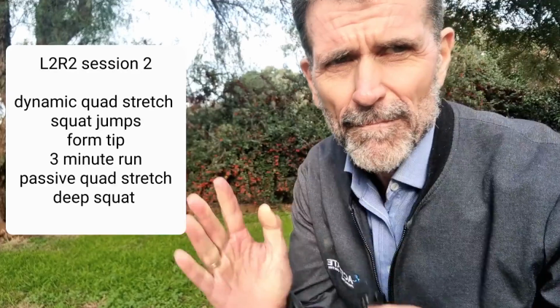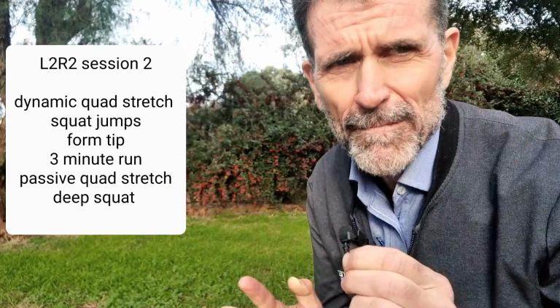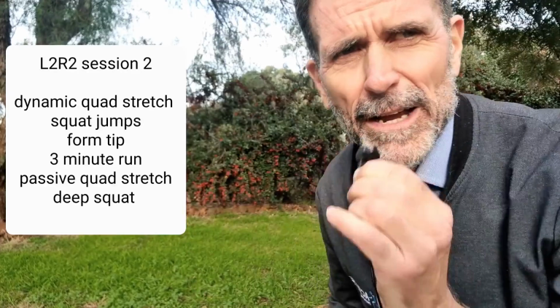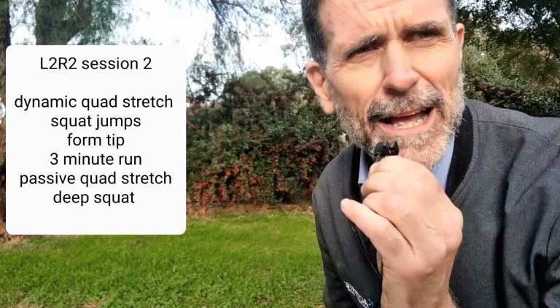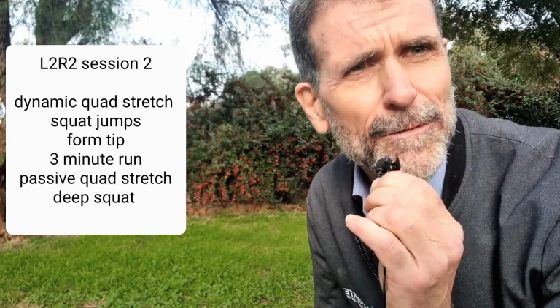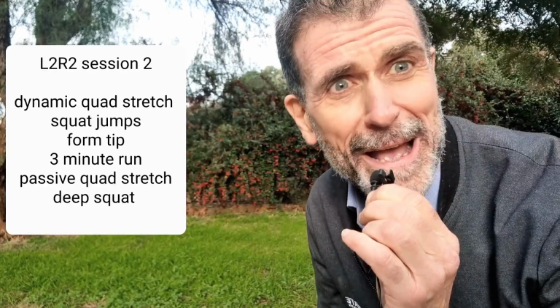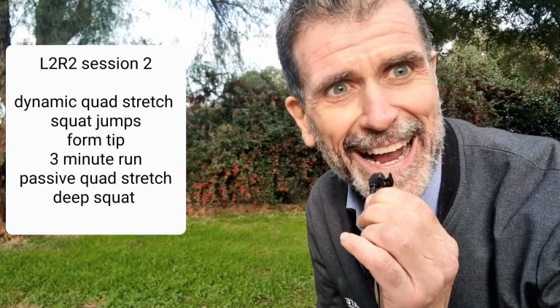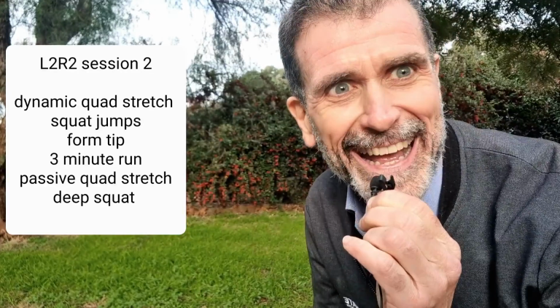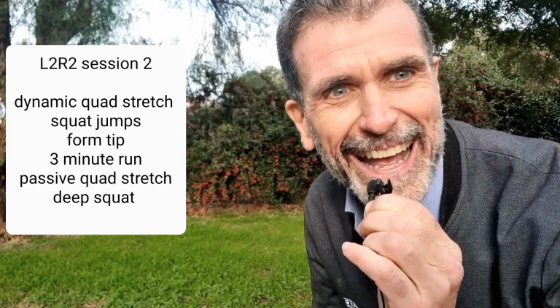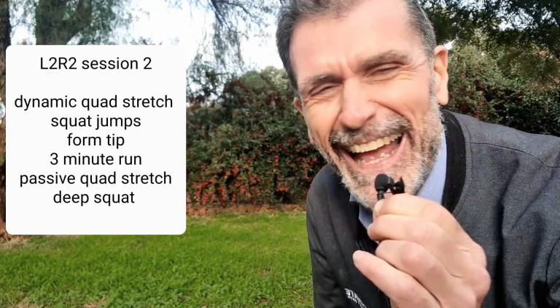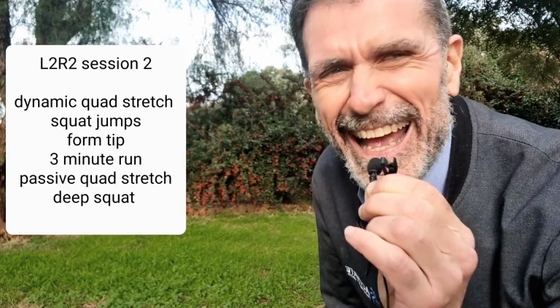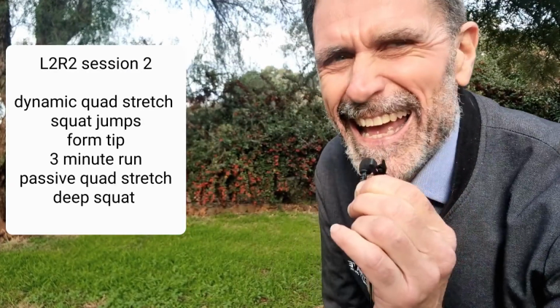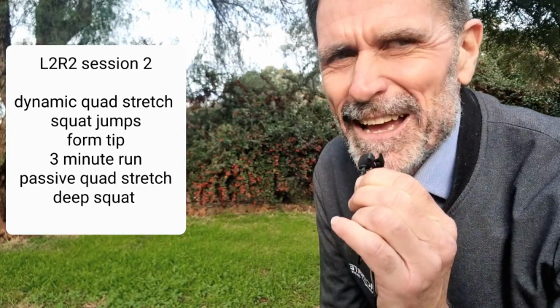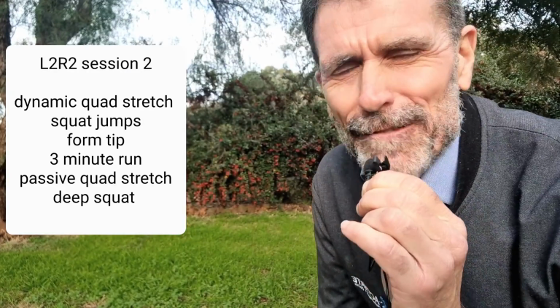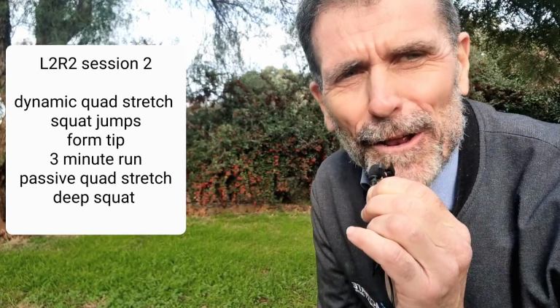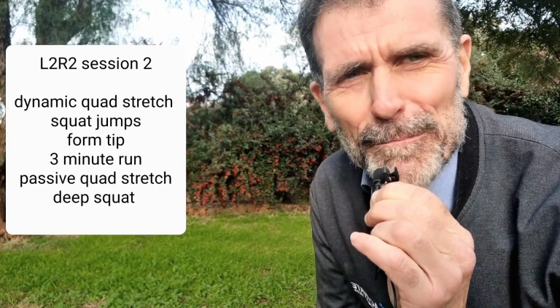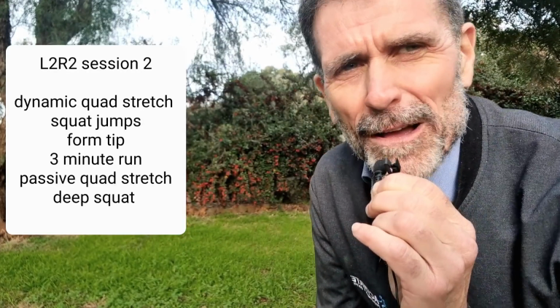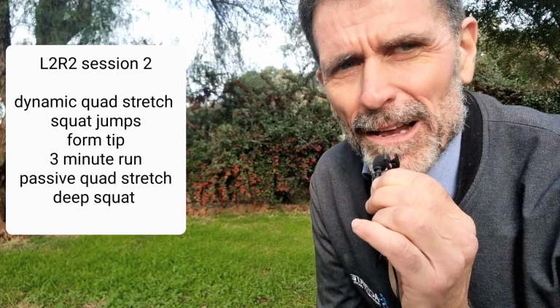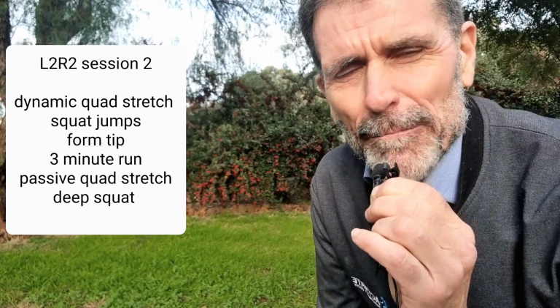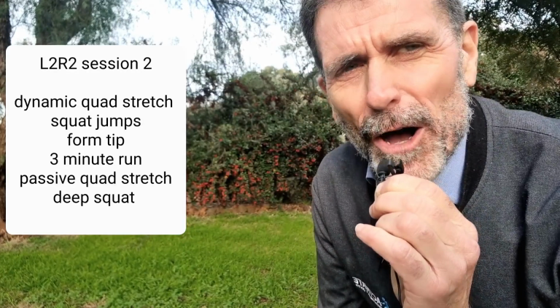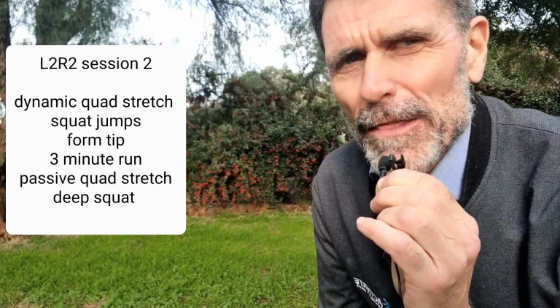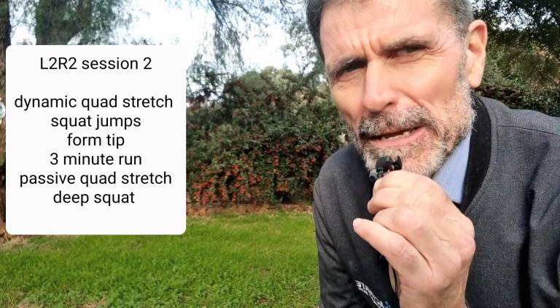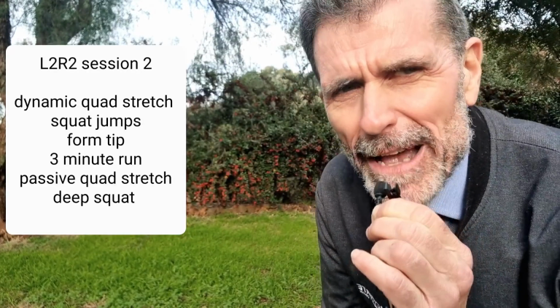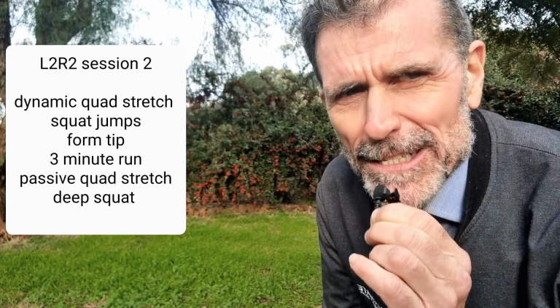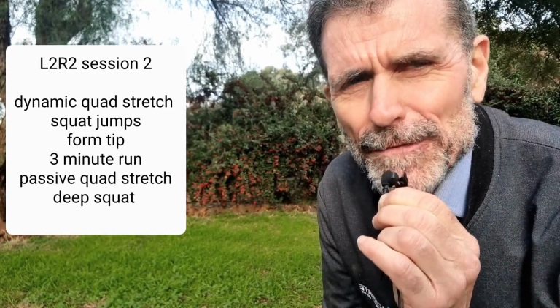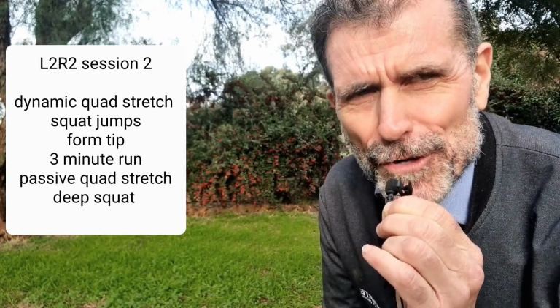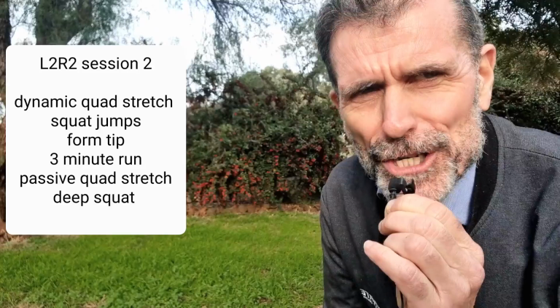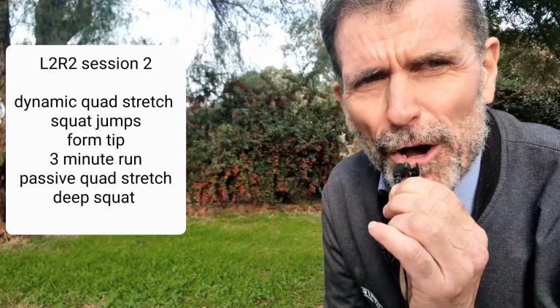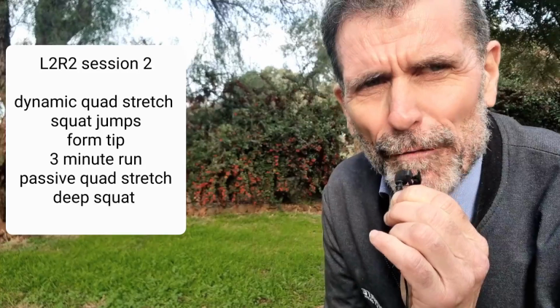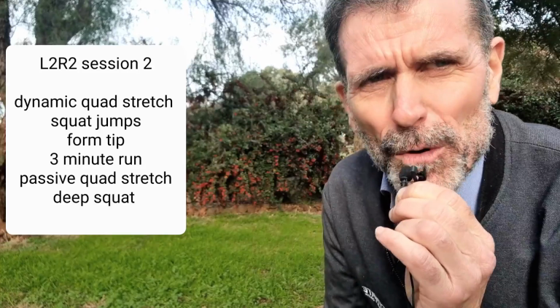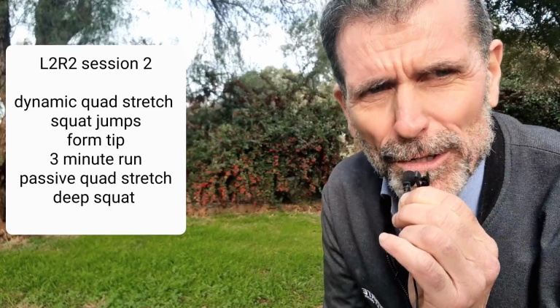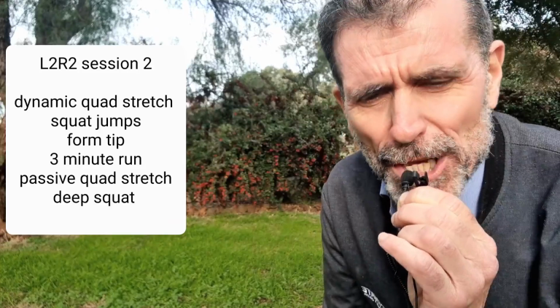Okay, we're back. Followed by the passive stretching of the quads.